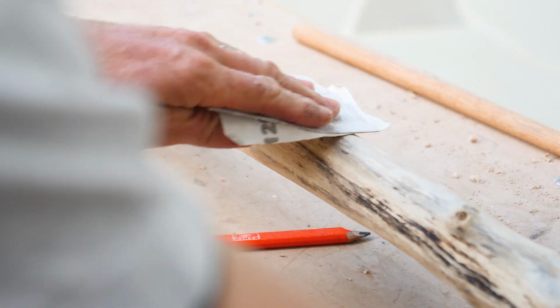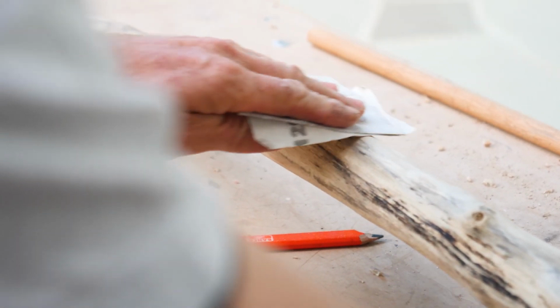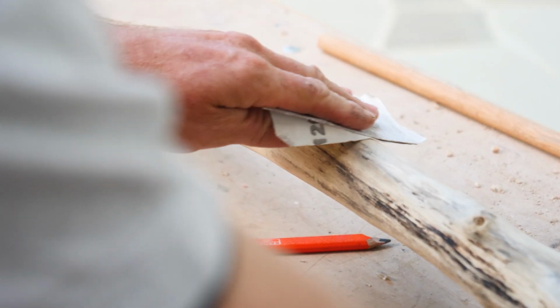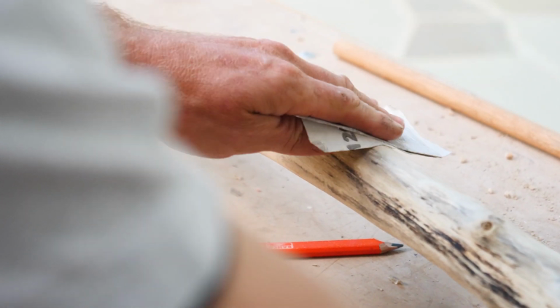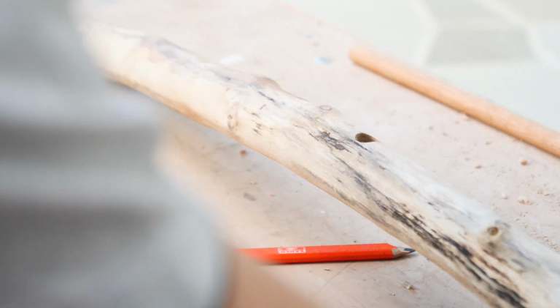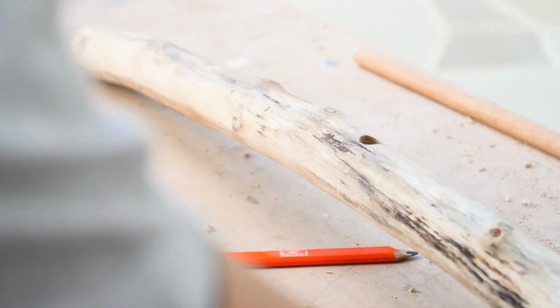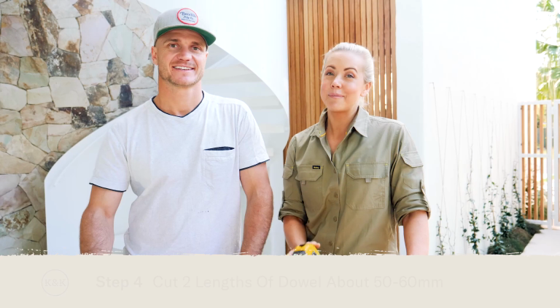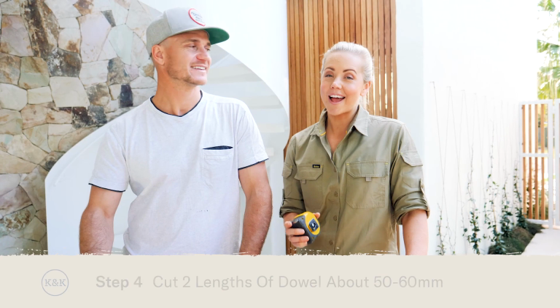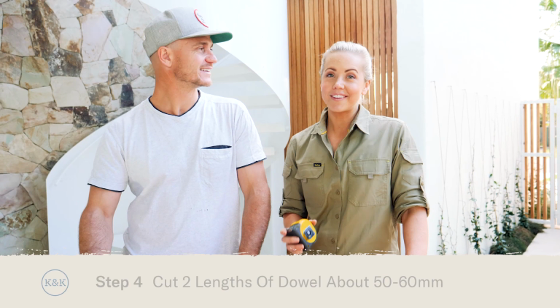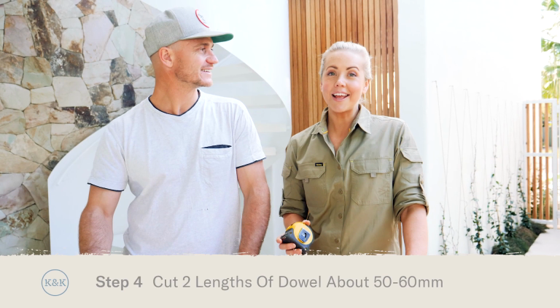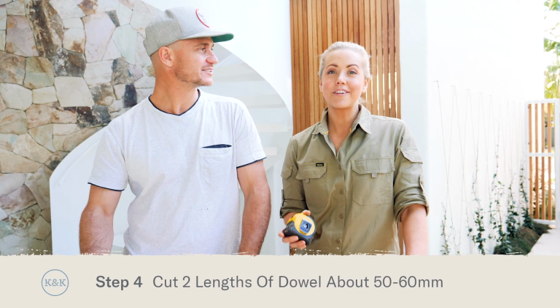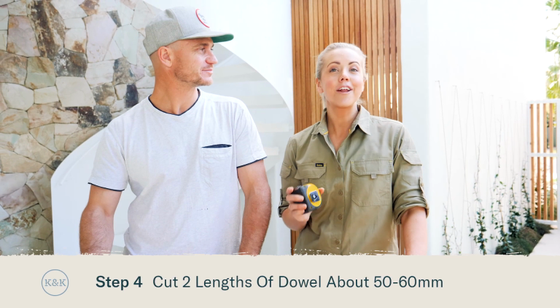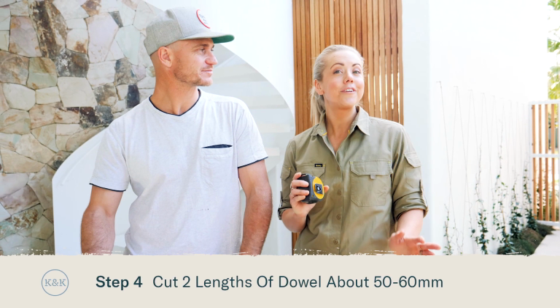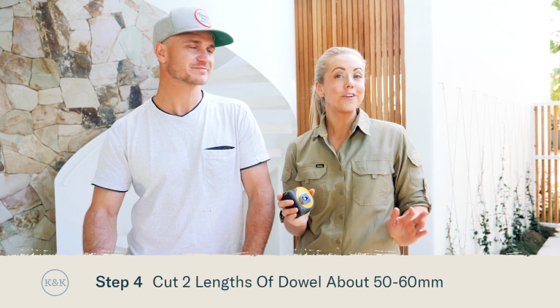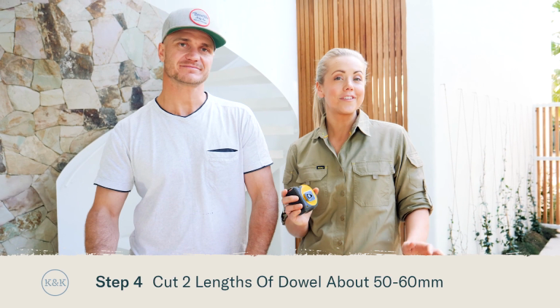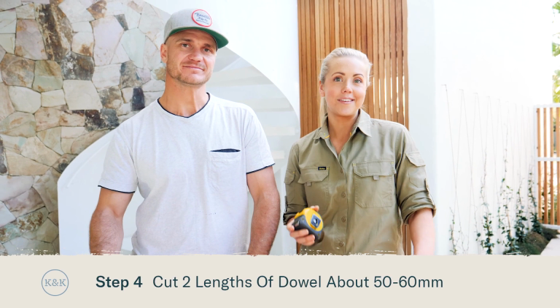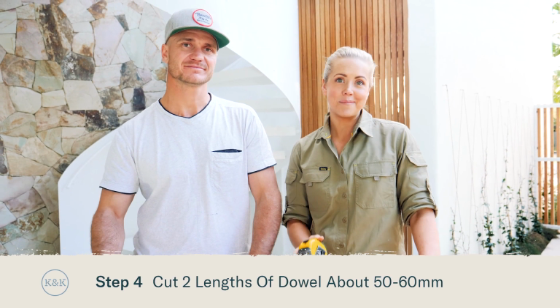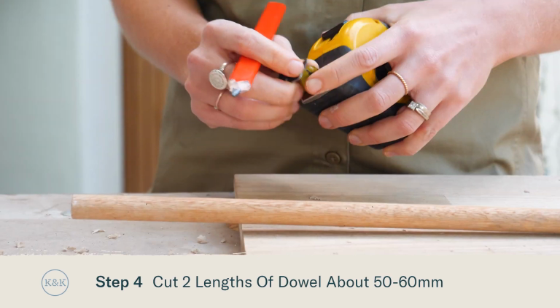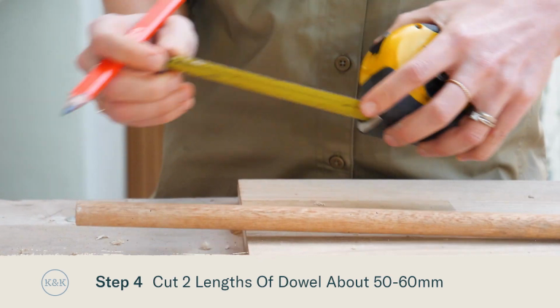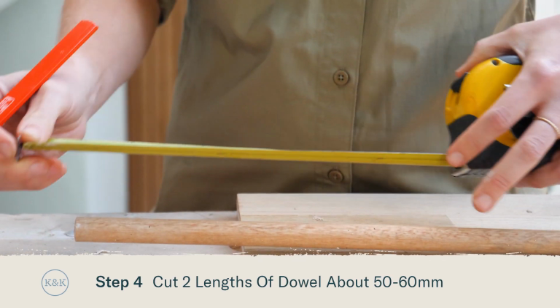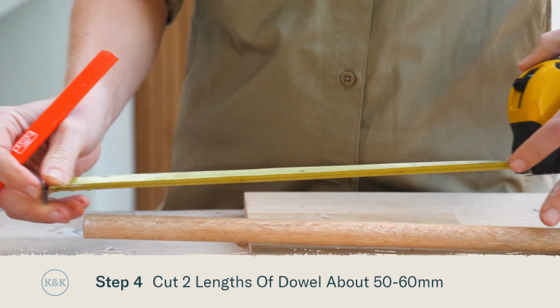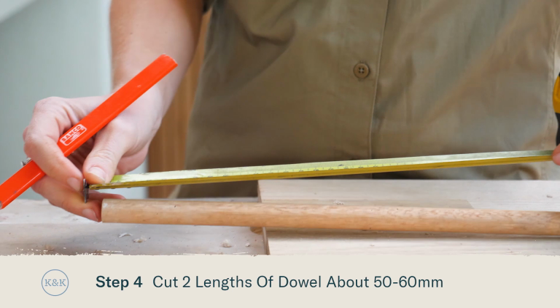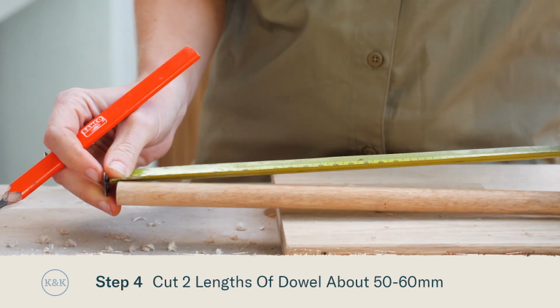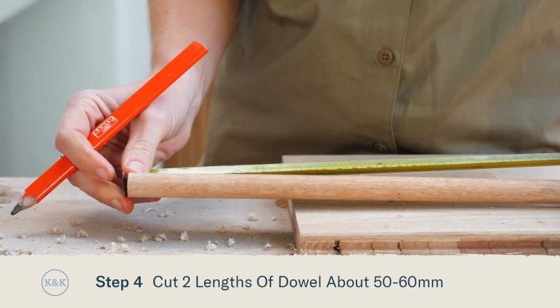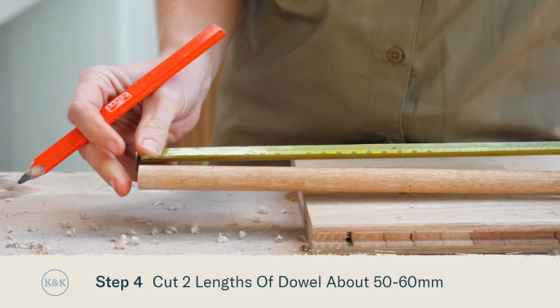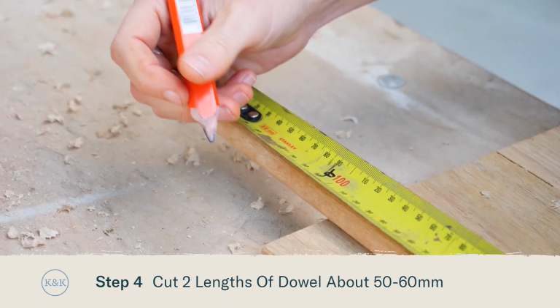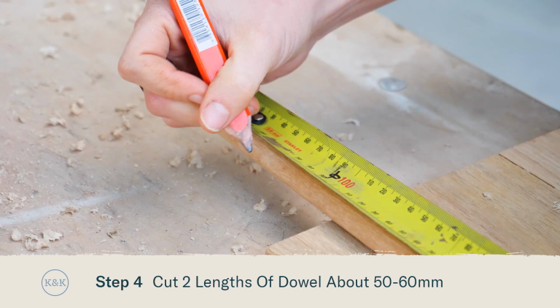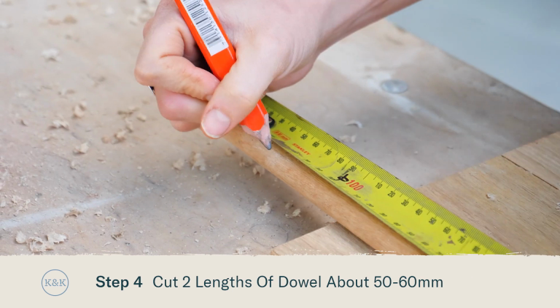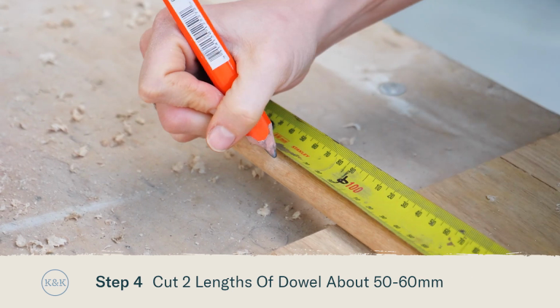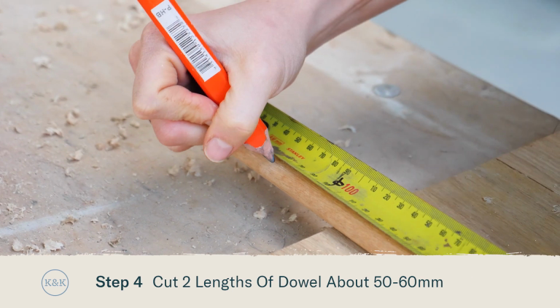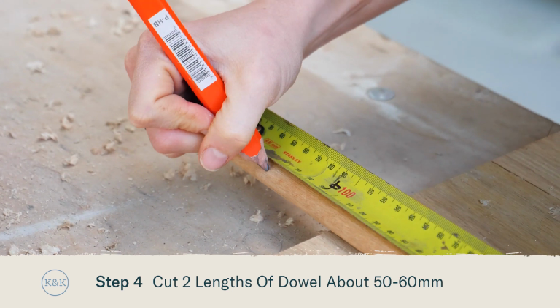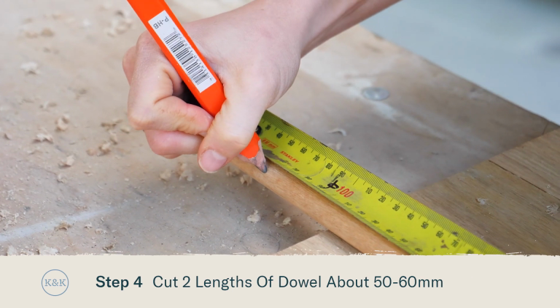Now we're going to cut our timber dowel to length — around 50 or 60mm. It's pretty easy; we're simply going to cut the dowel with our hand saw.